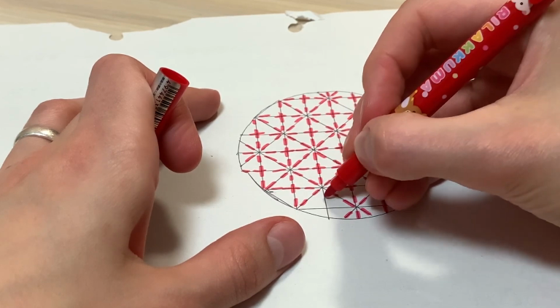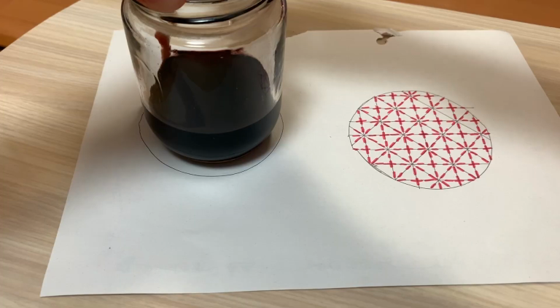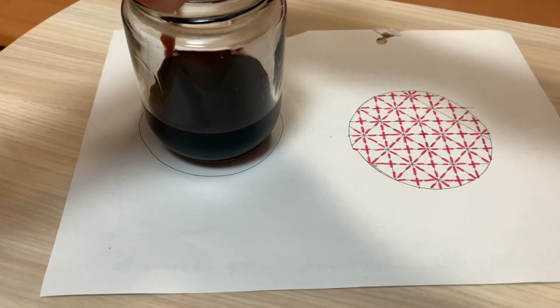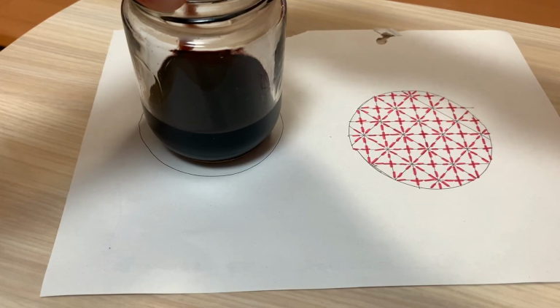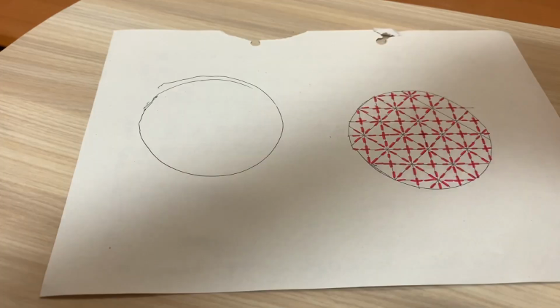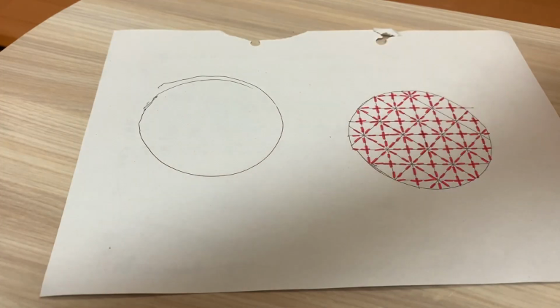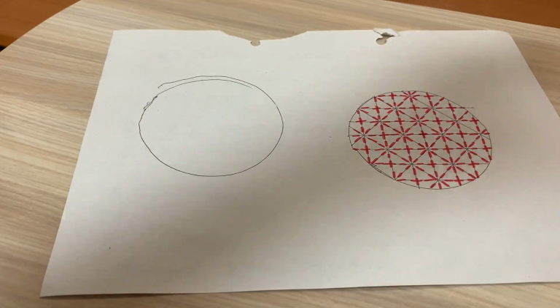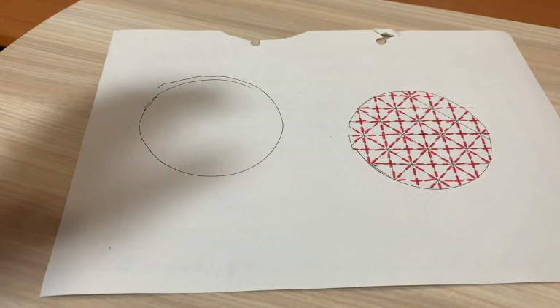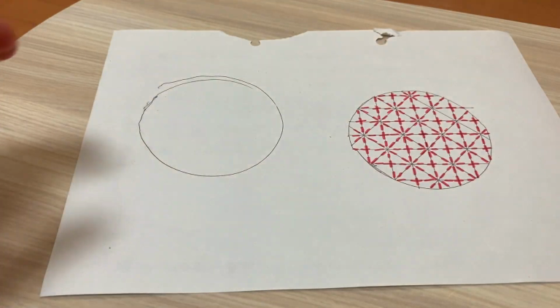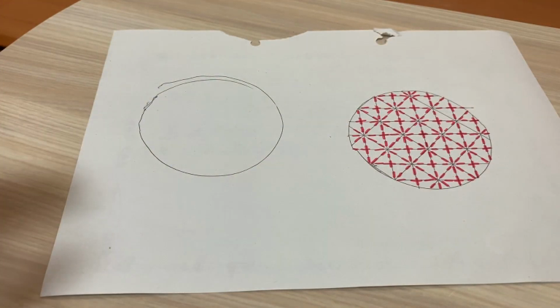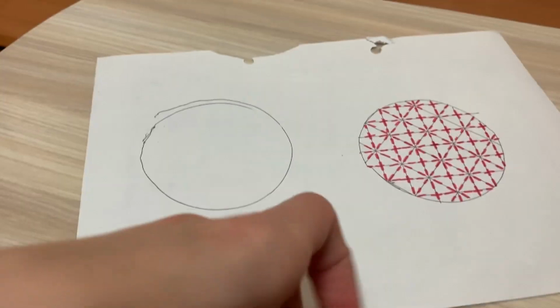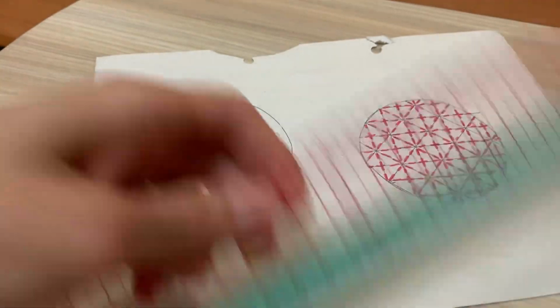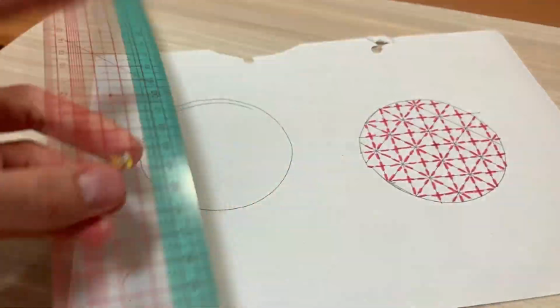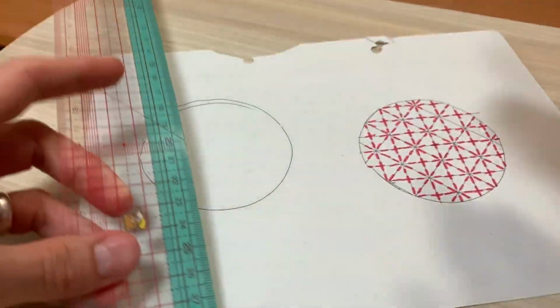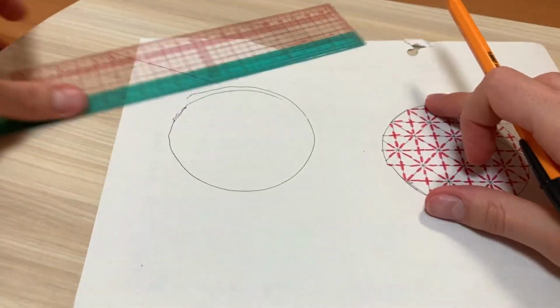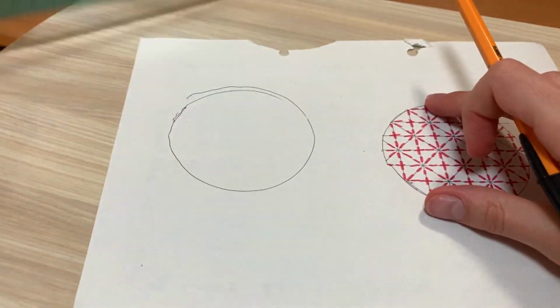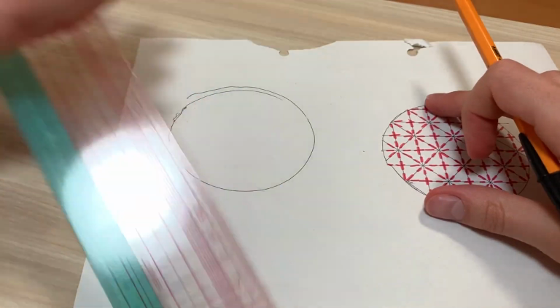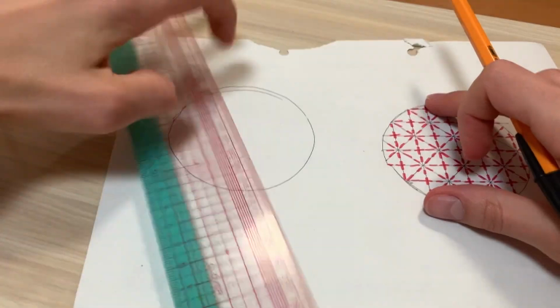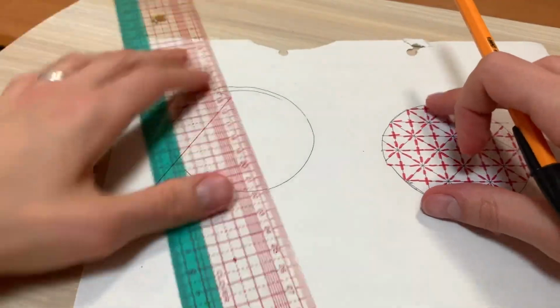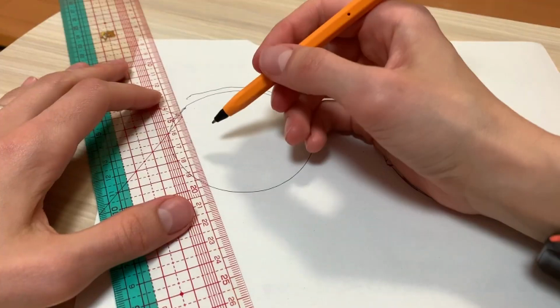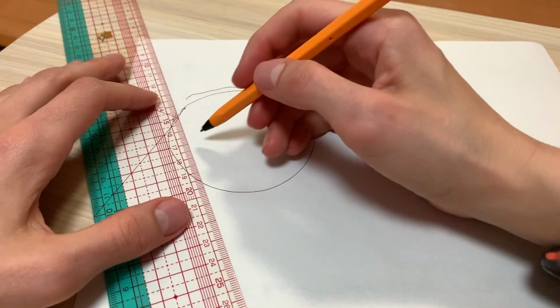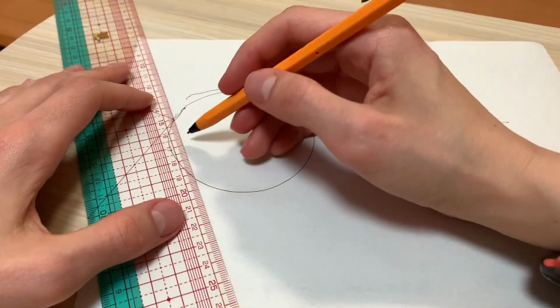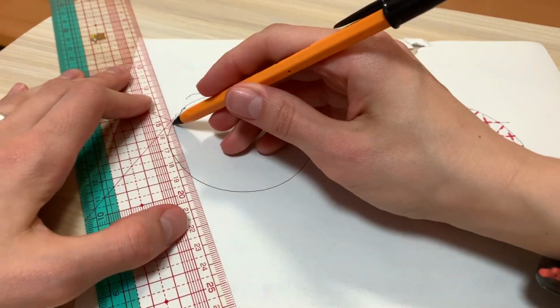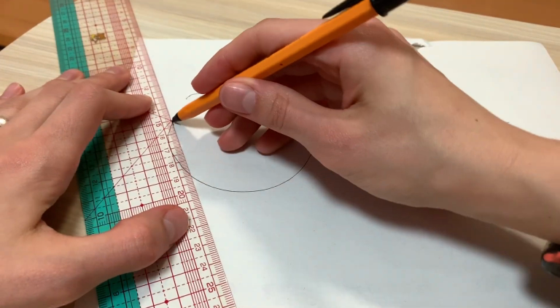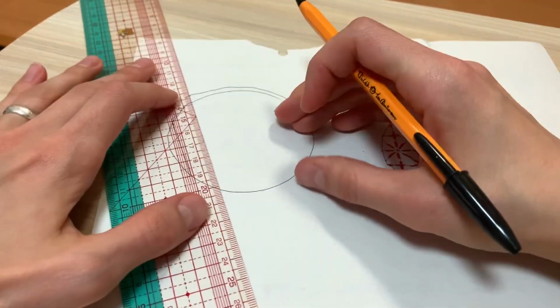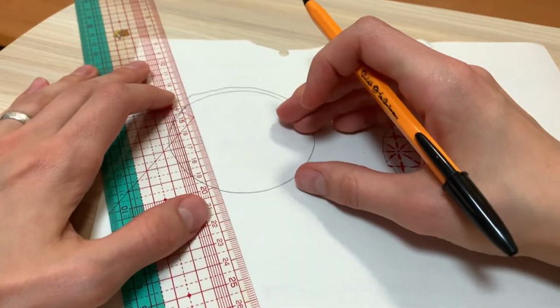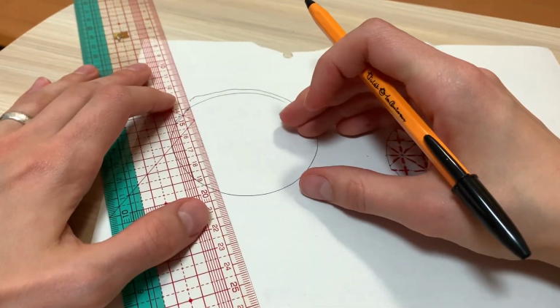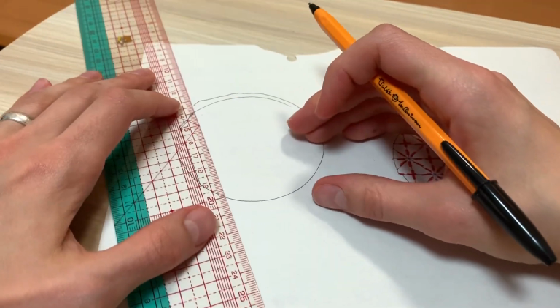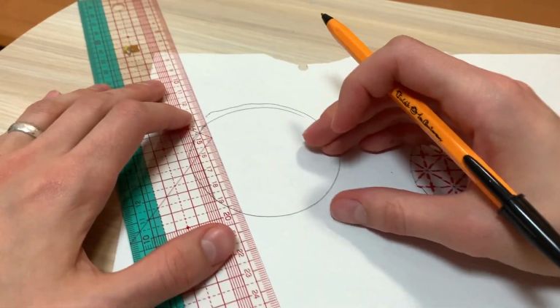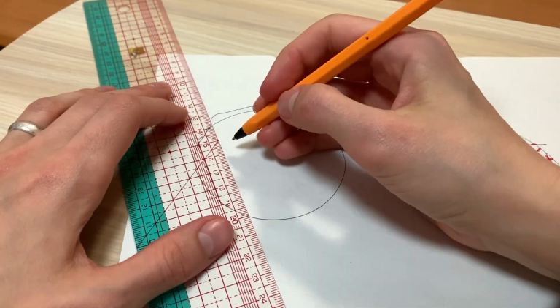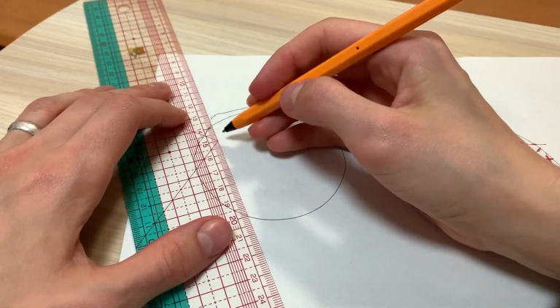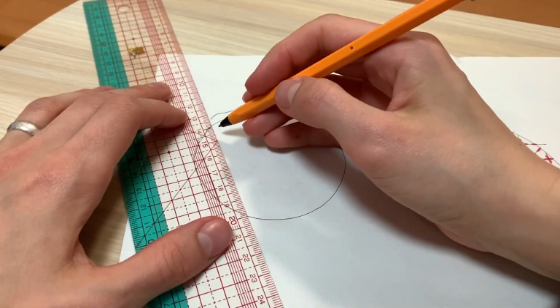I'll show you one more pattern — it's one of my favourites. I quite like this kind of zigzag herringbone style. I hope you do too!